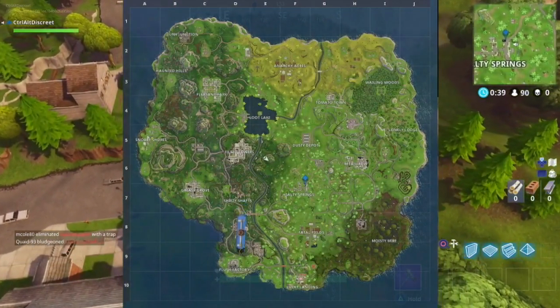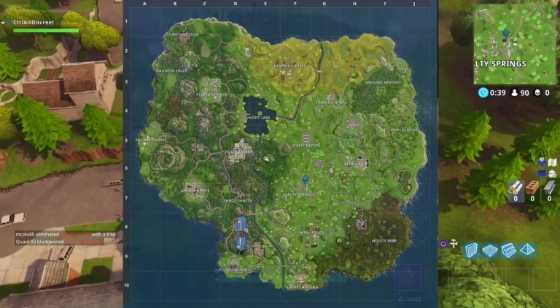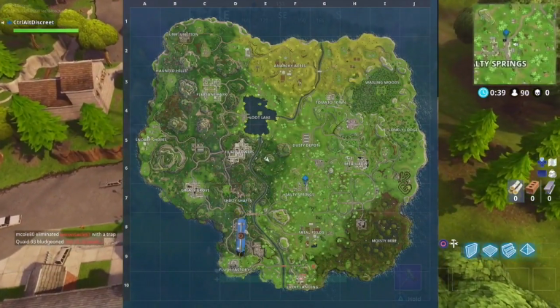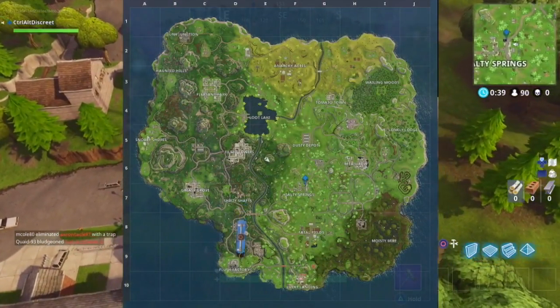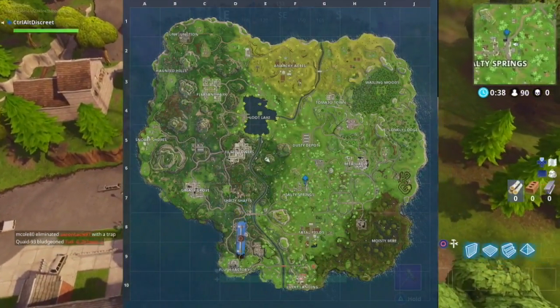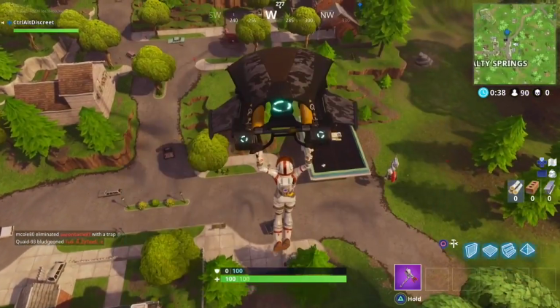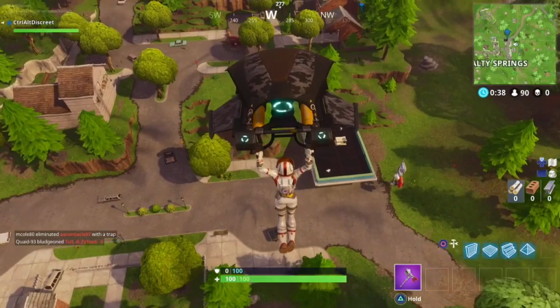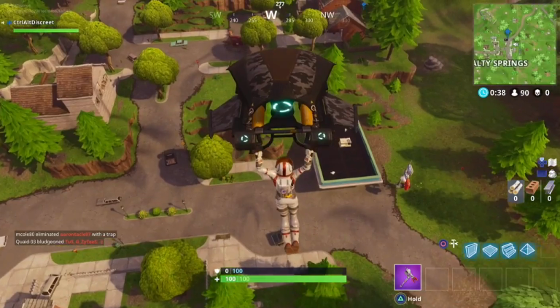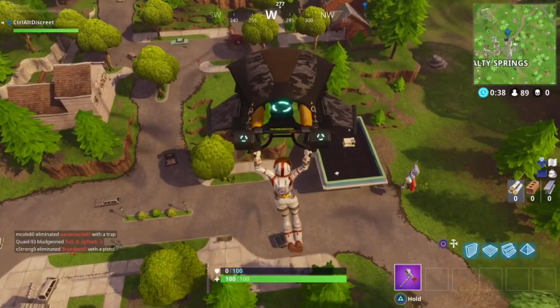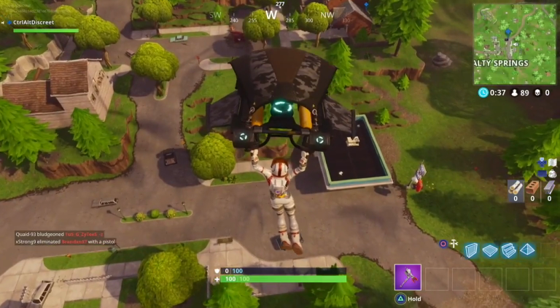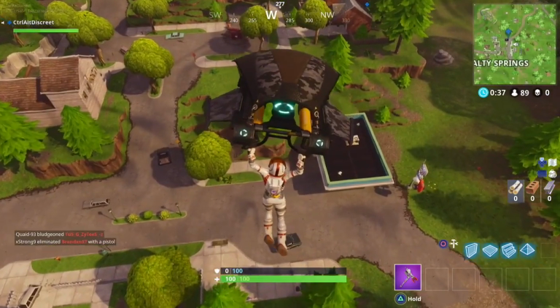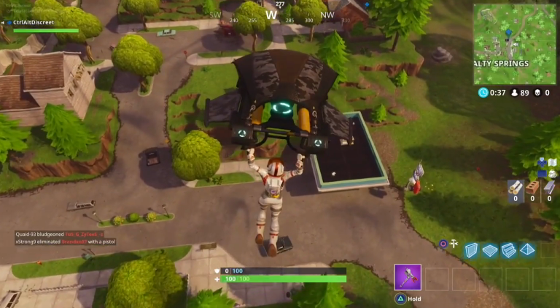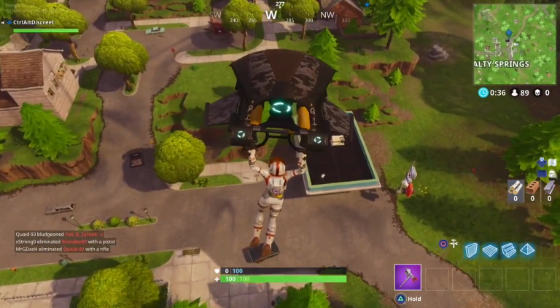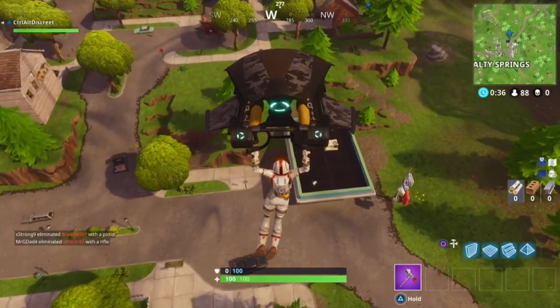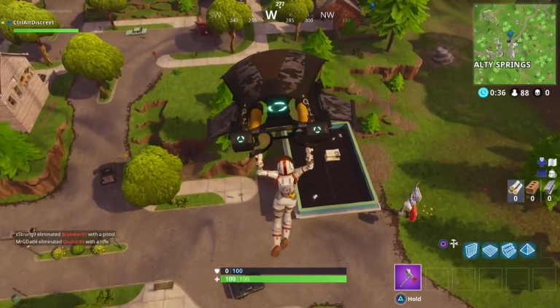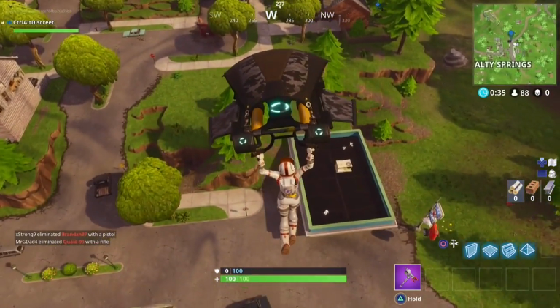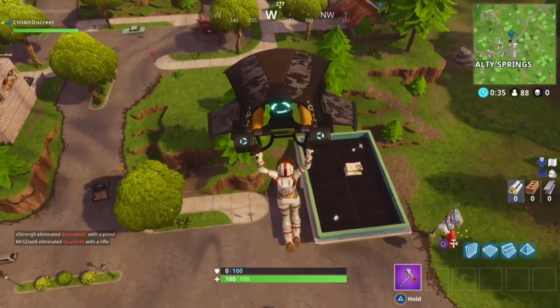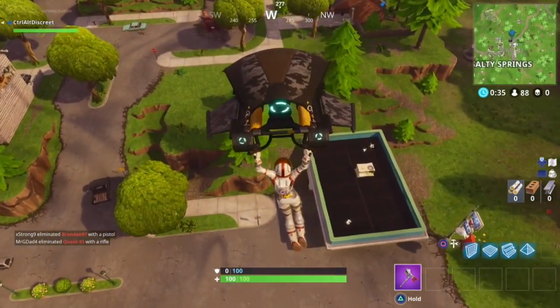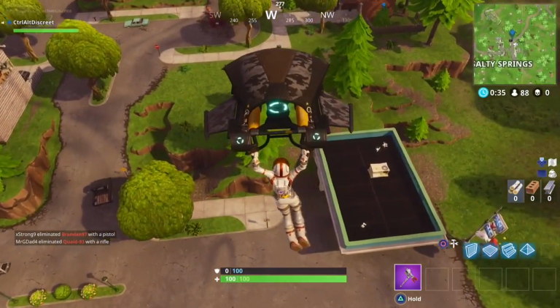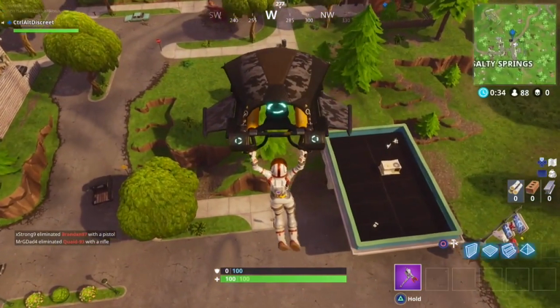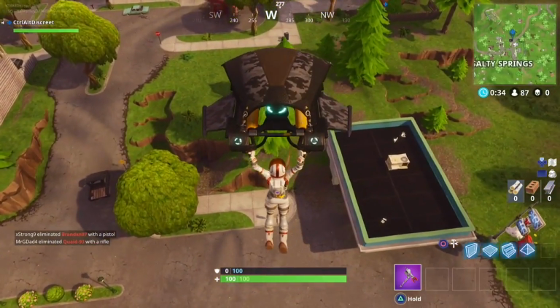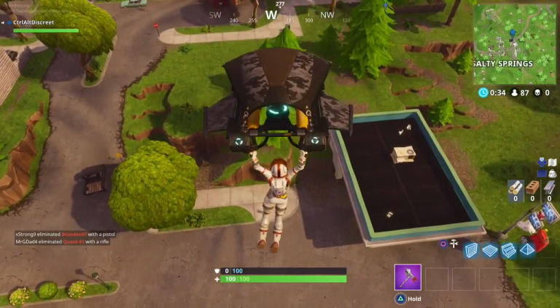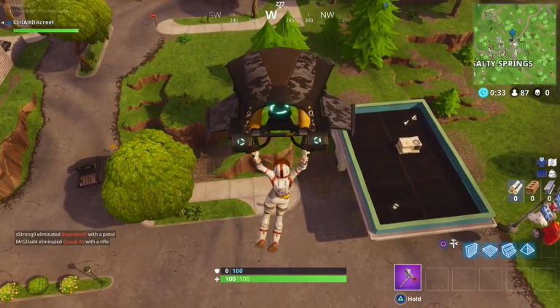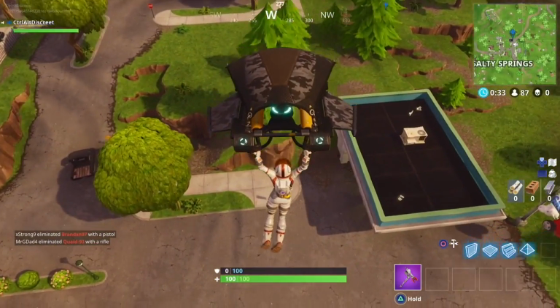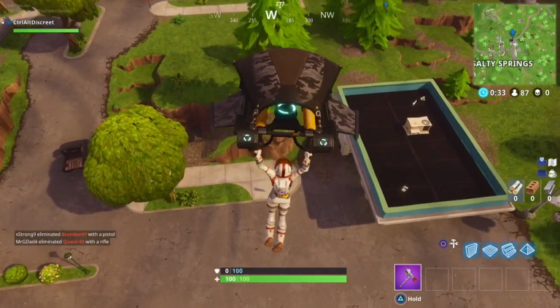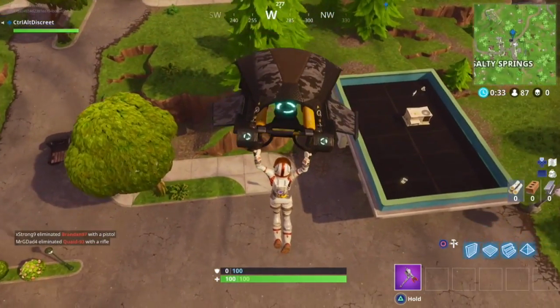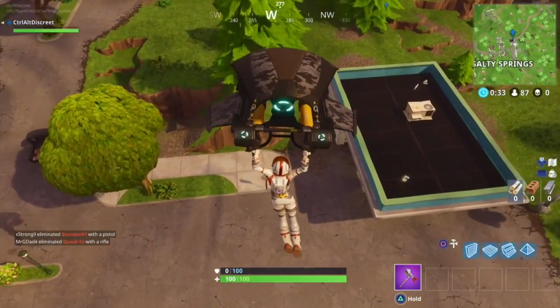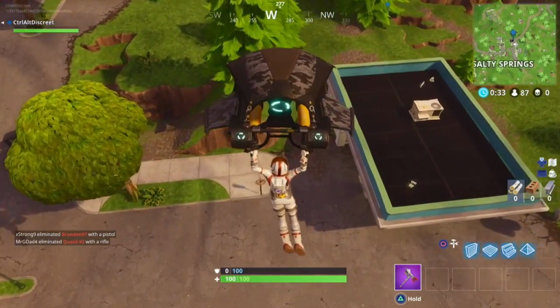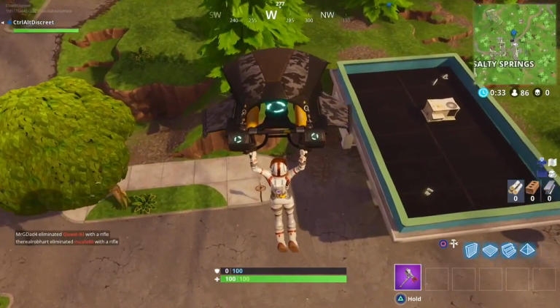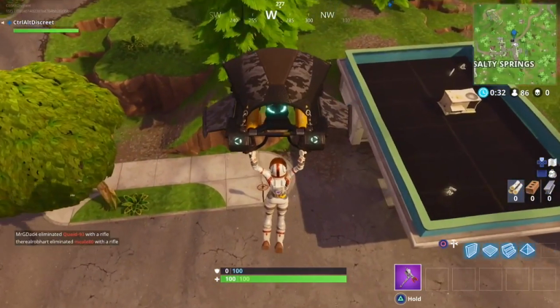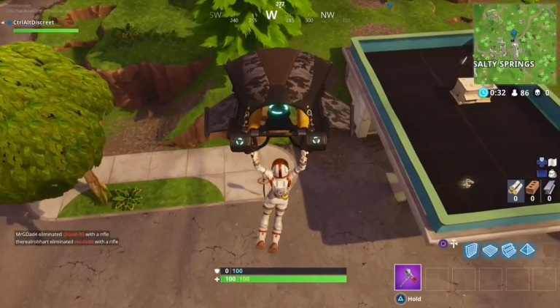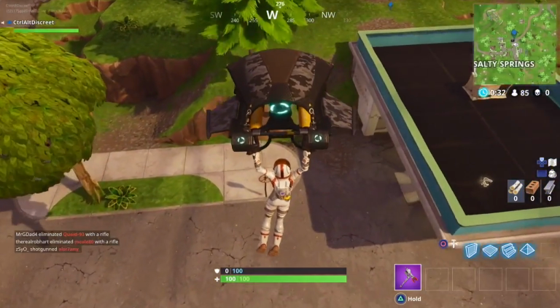The next two locations are probably more dangerous to drop into. The next sign is located at Salty Springs, next to the gas station — loot is often nearby, but so is the enemy, so dance like it's your last one.